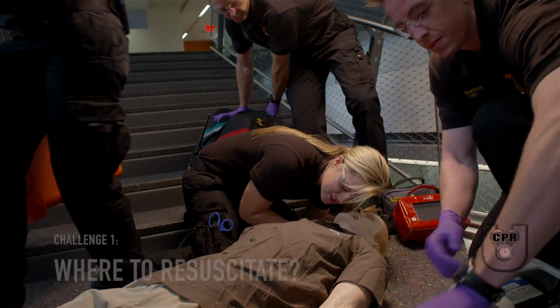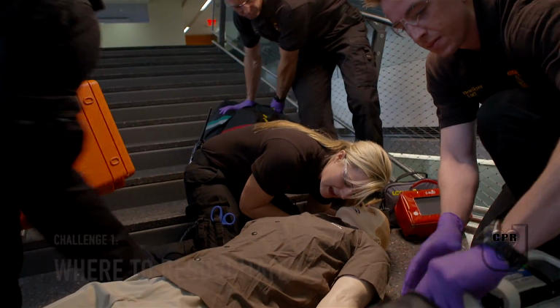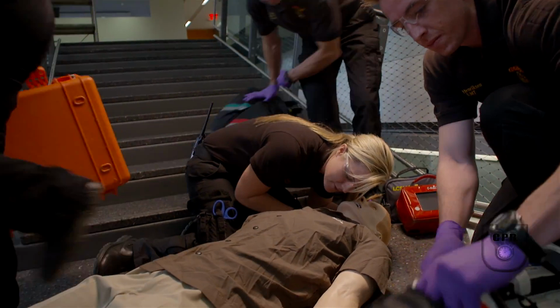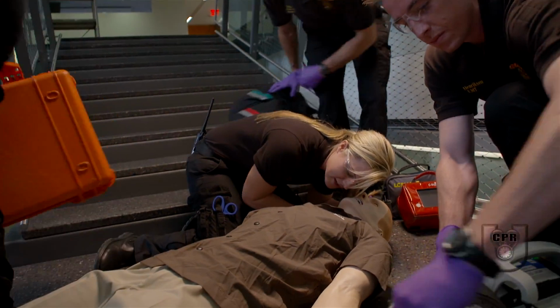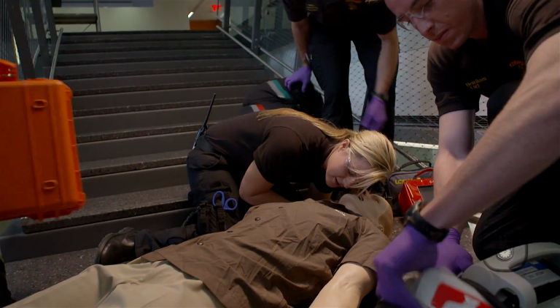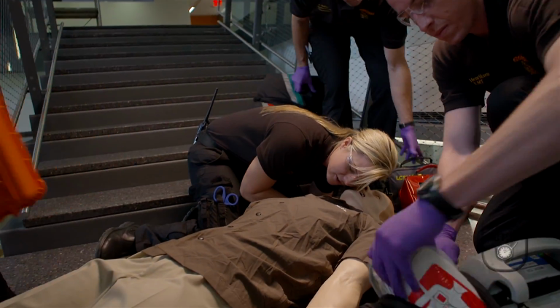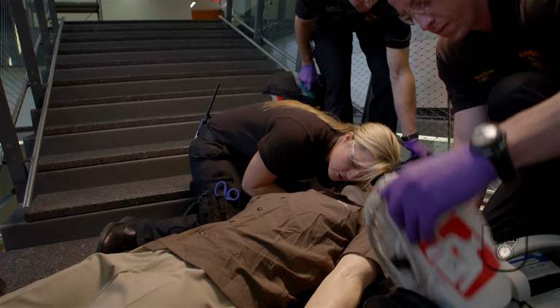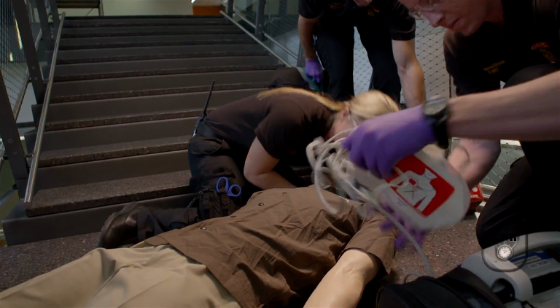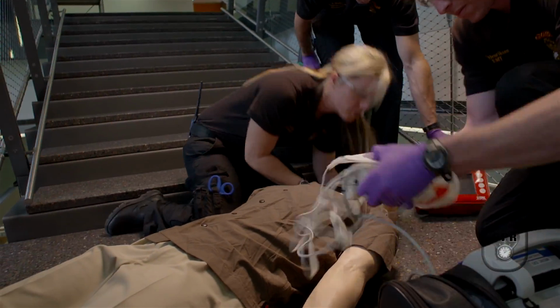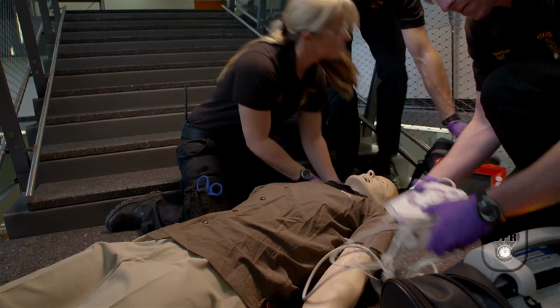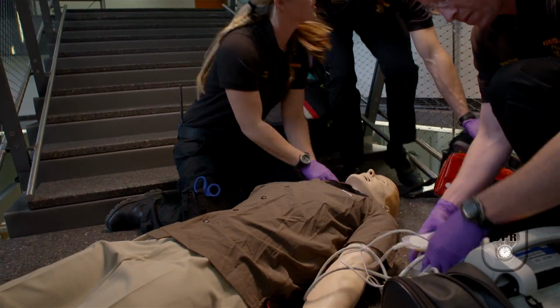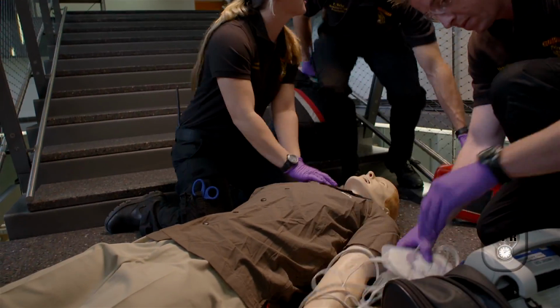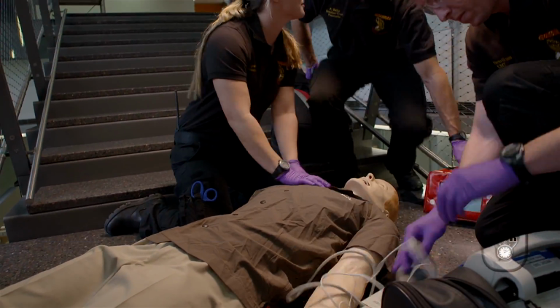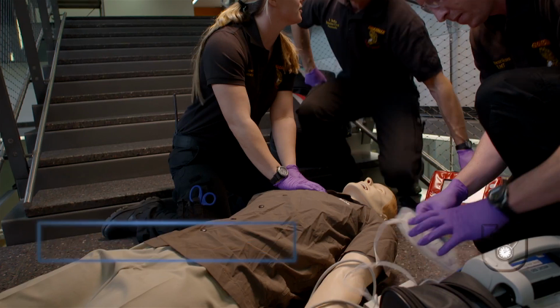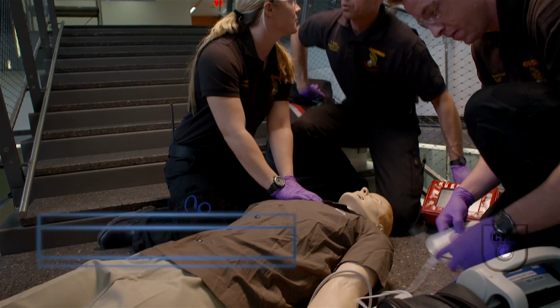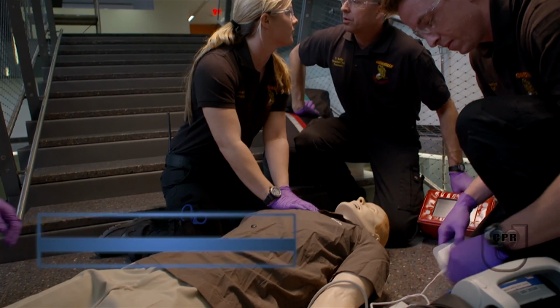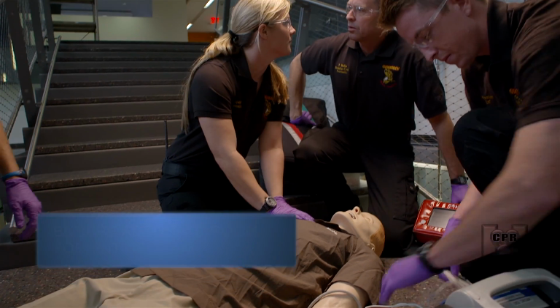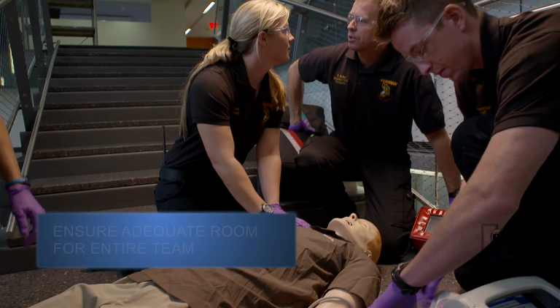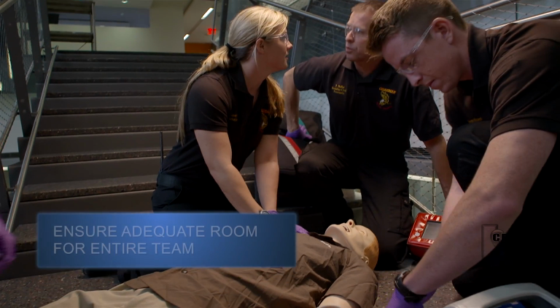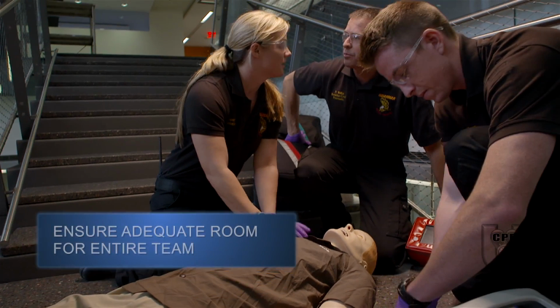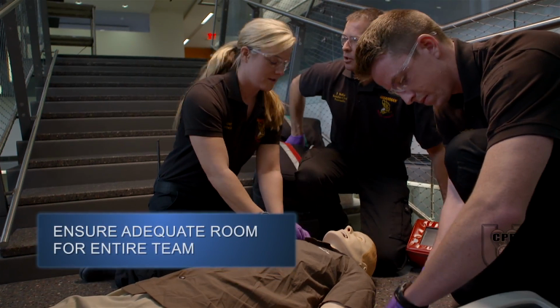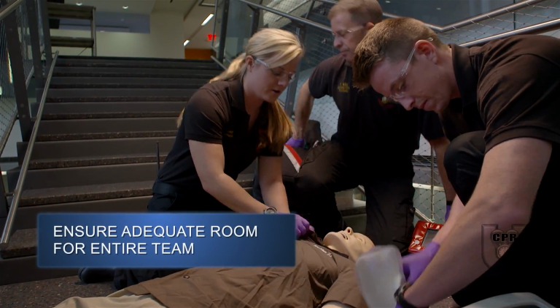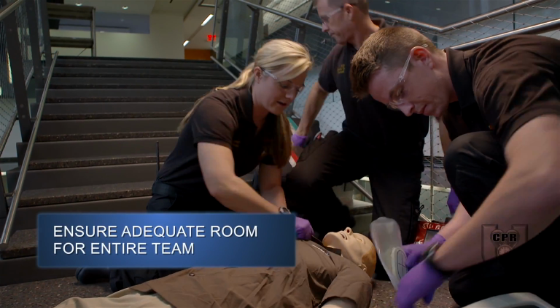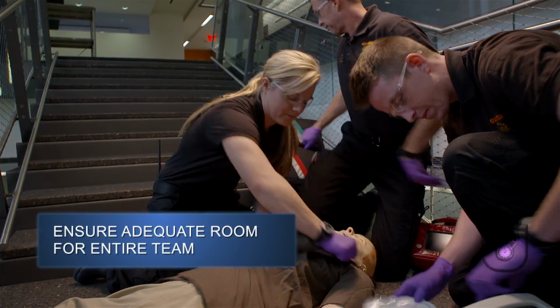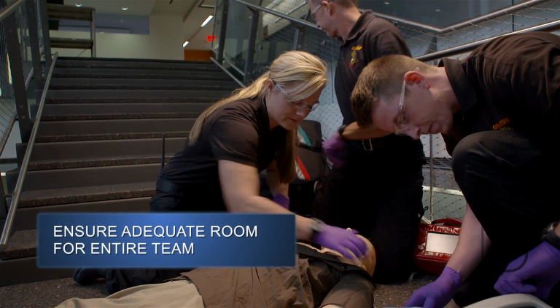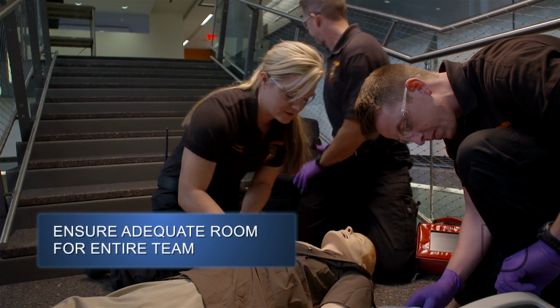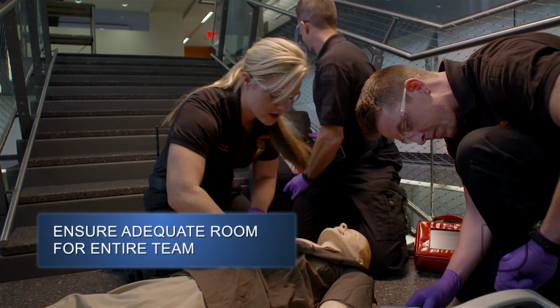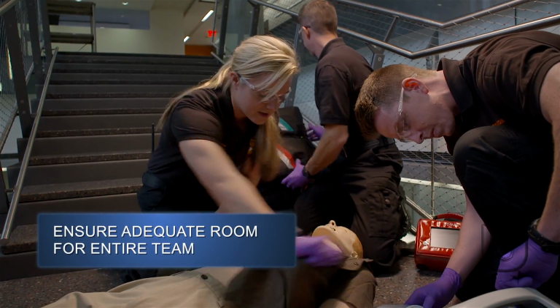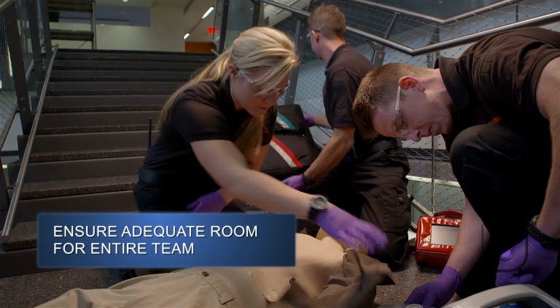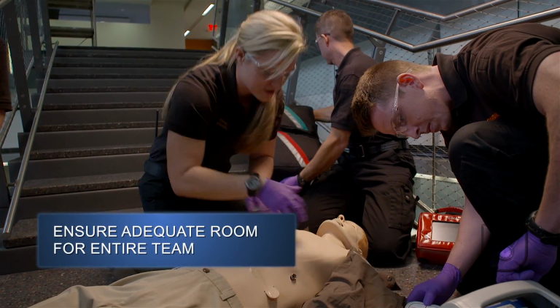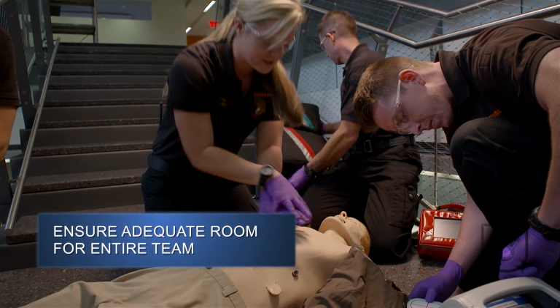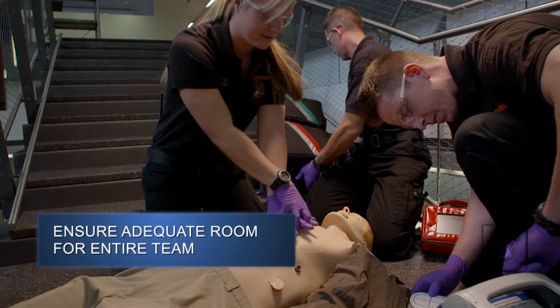Patient's apneic, no pulse. Do you want to work him here or move him? Let's move here. Starting compressions.